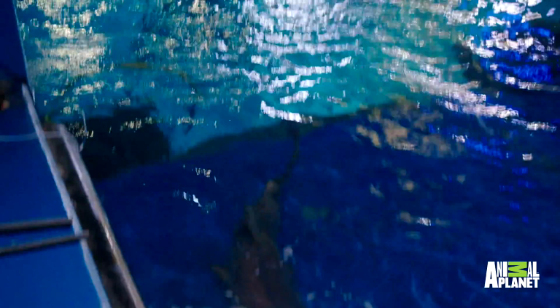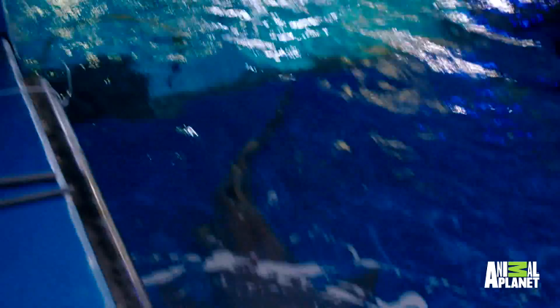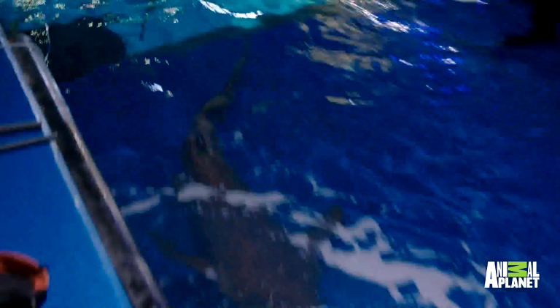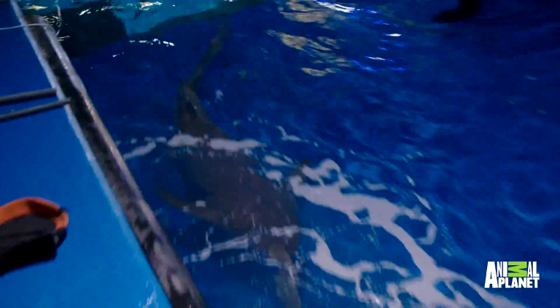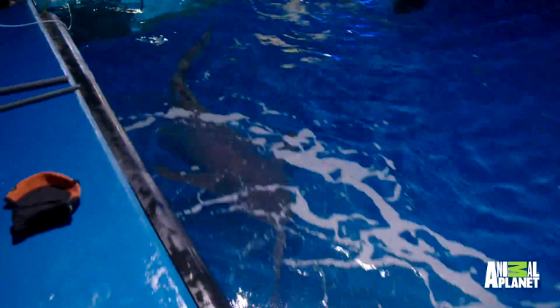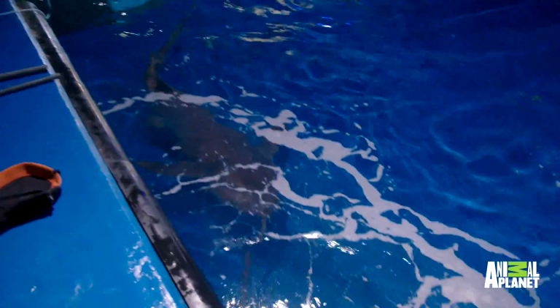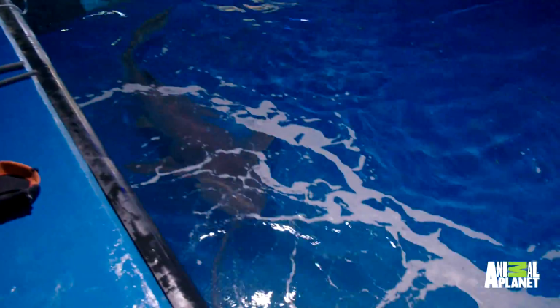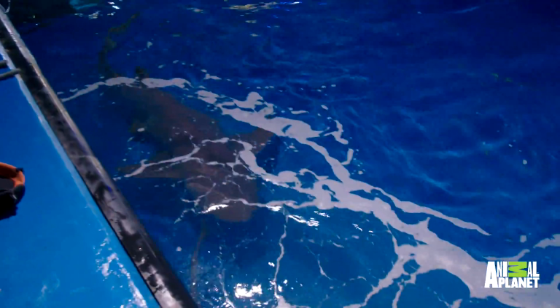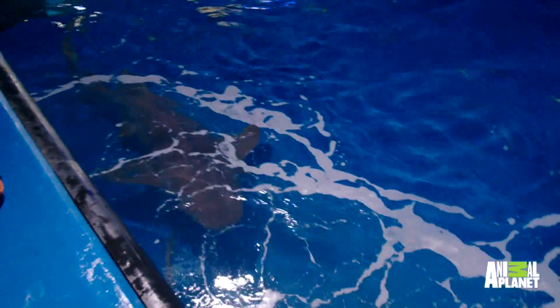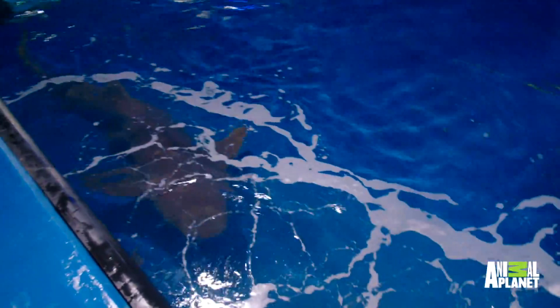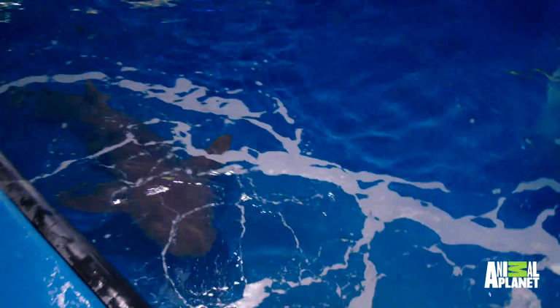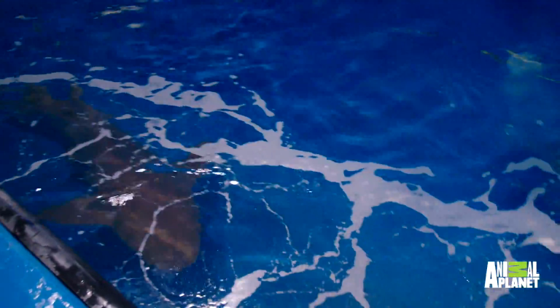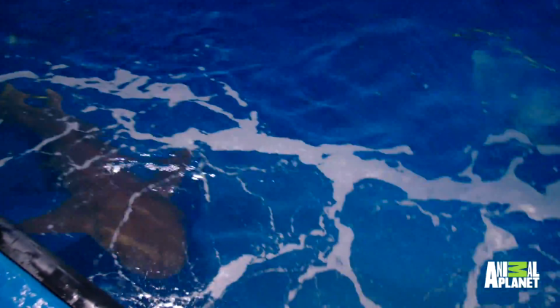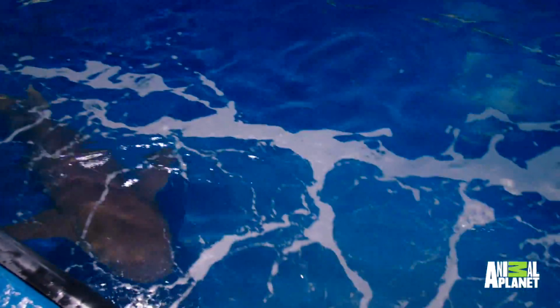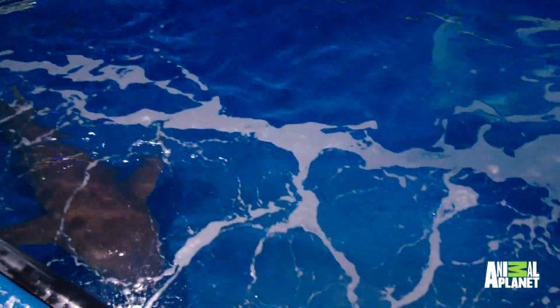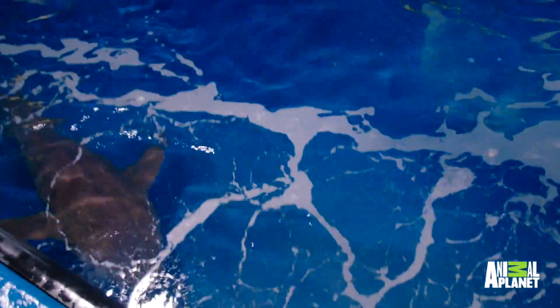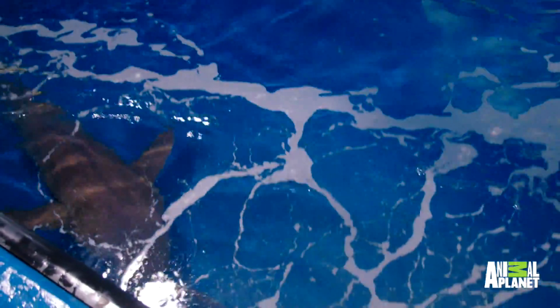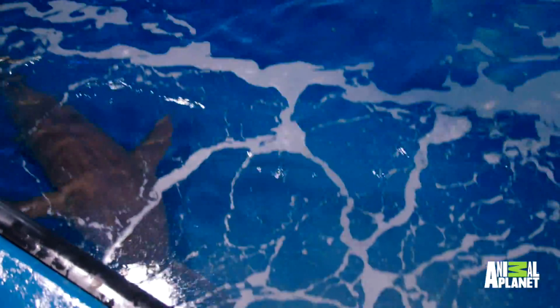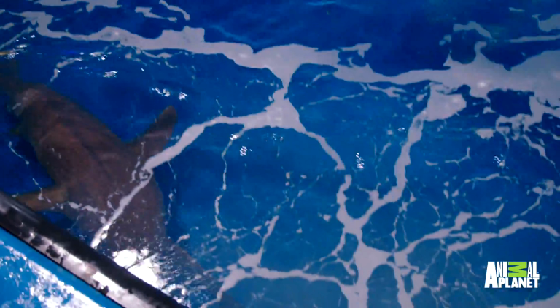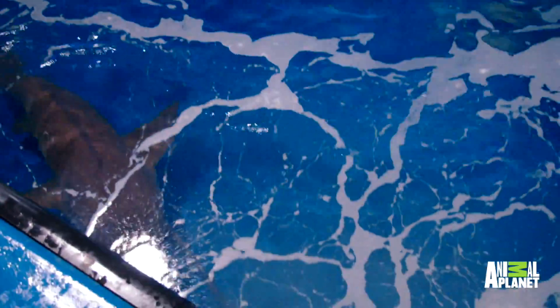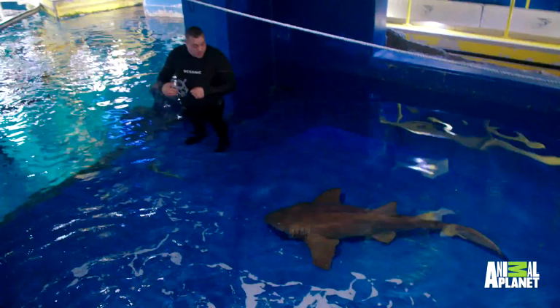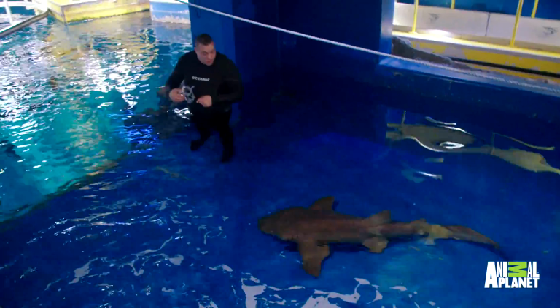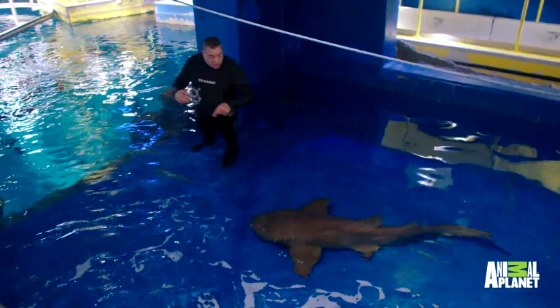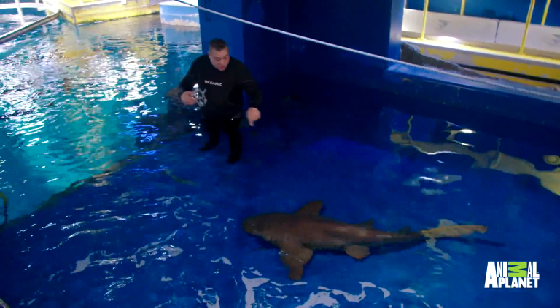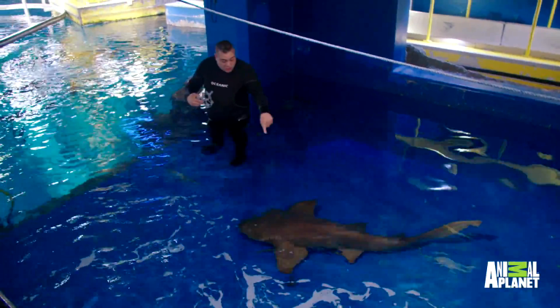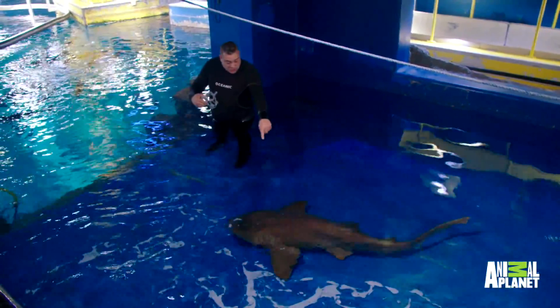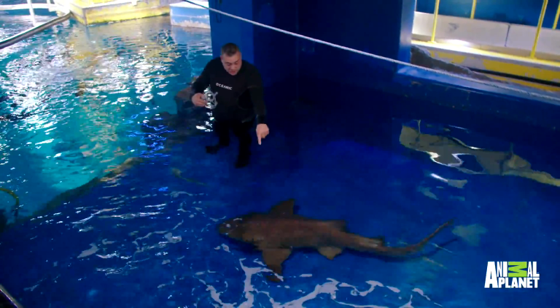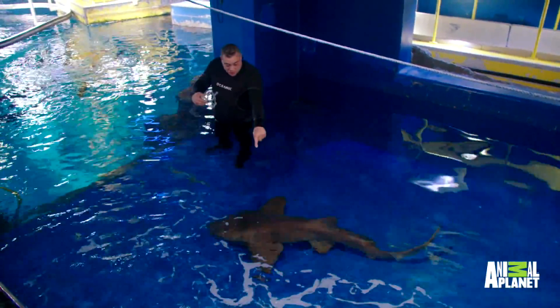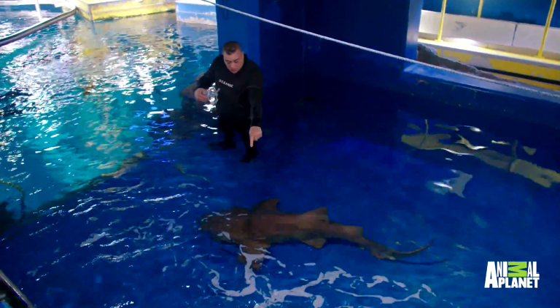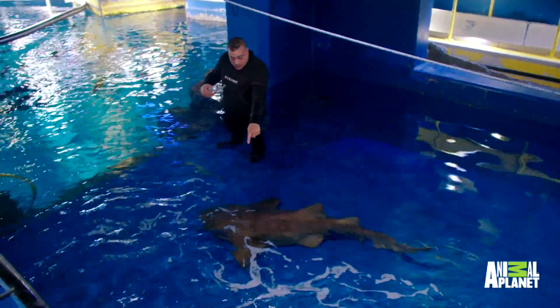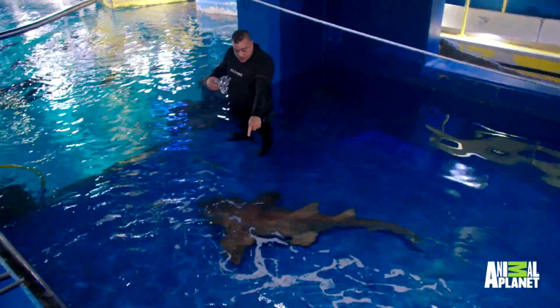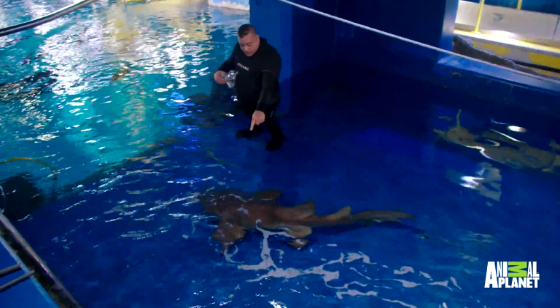Guys, there's a shark in here and I'm all by myself. Look at the size of that shark right here.